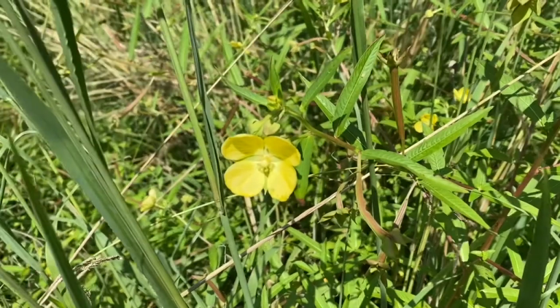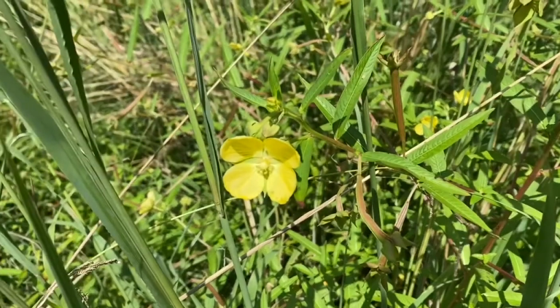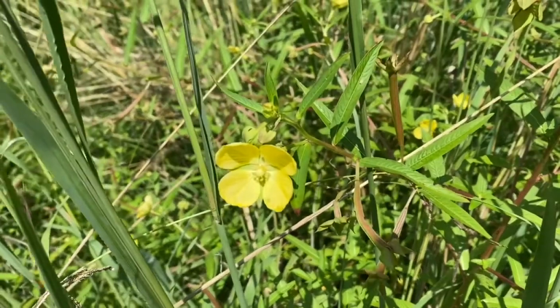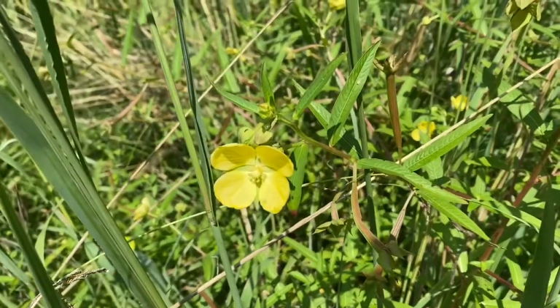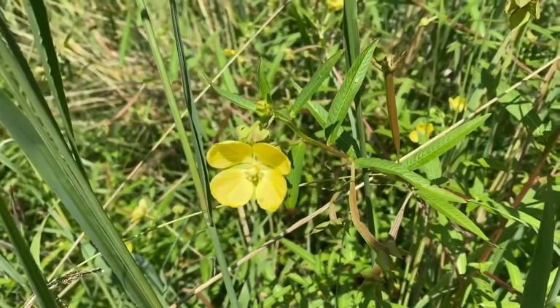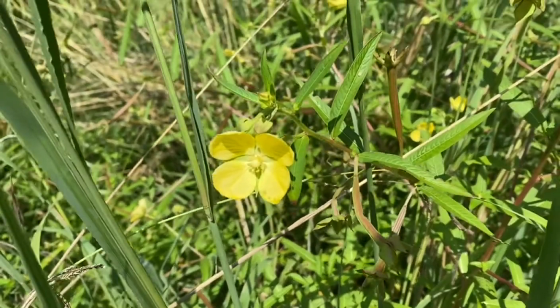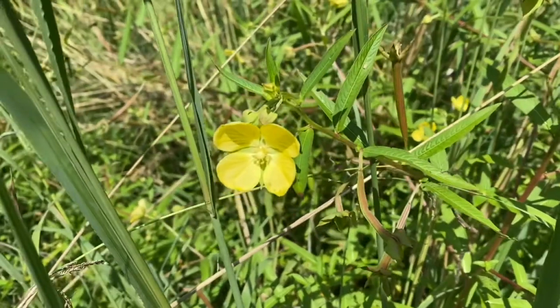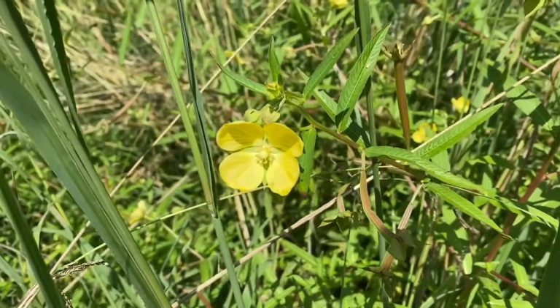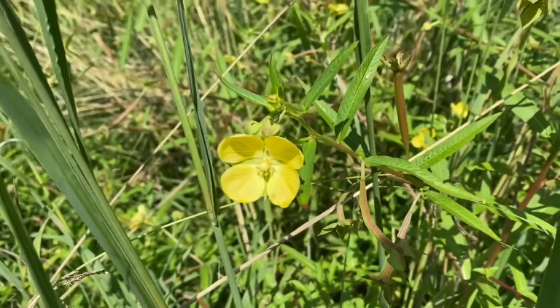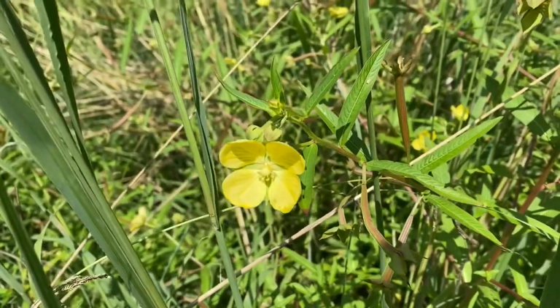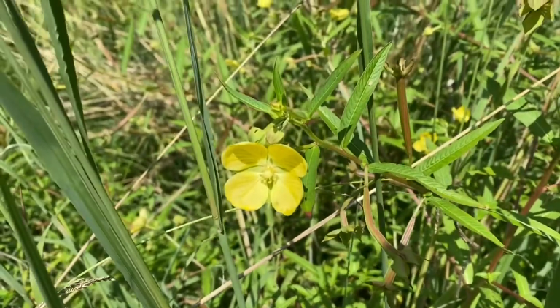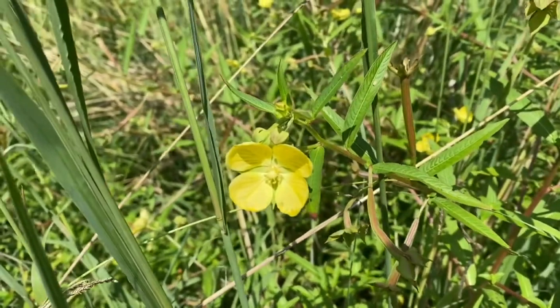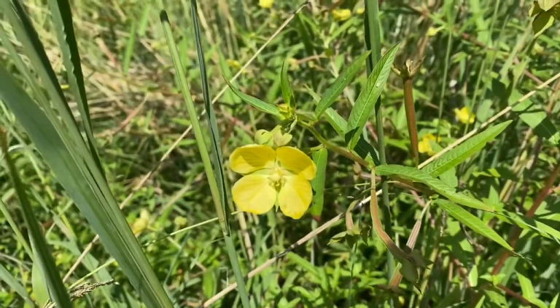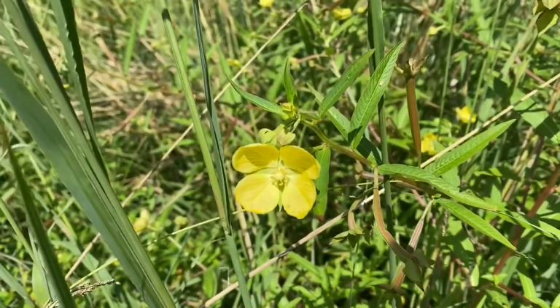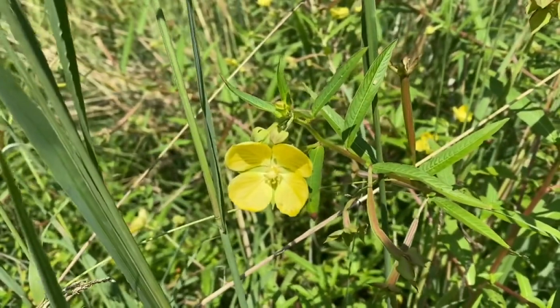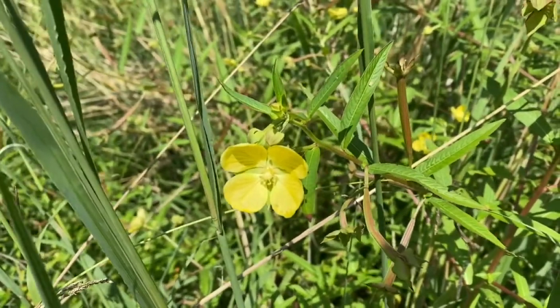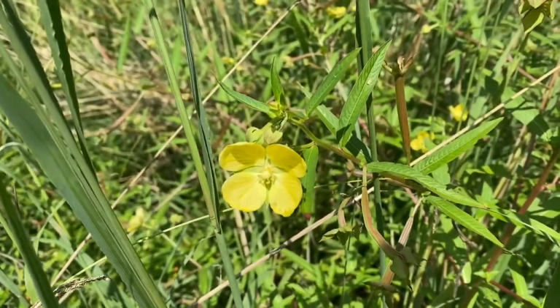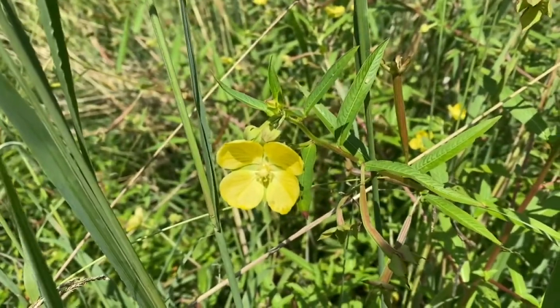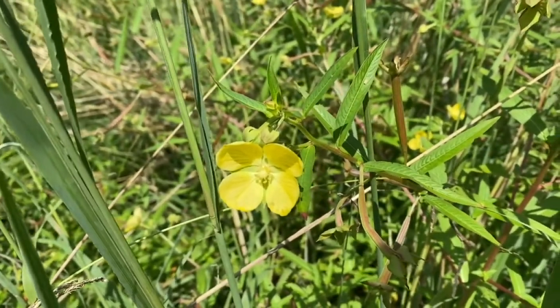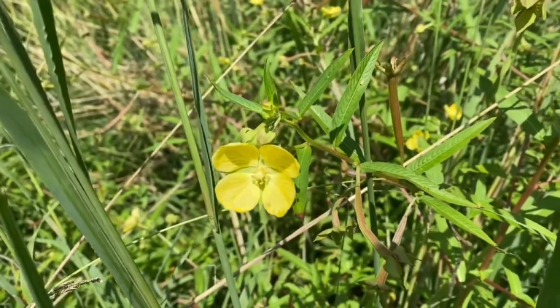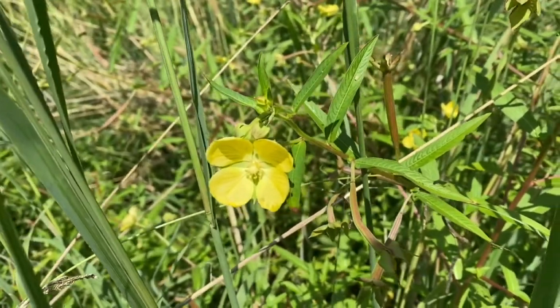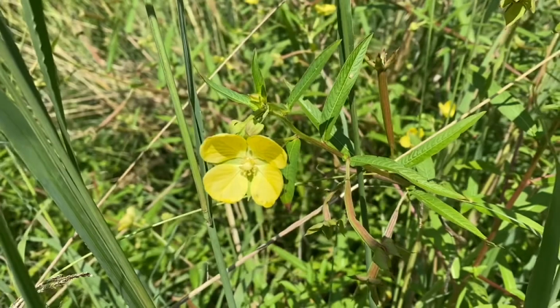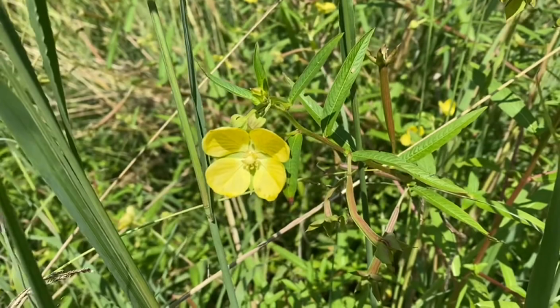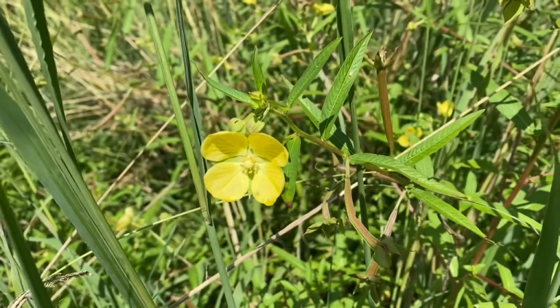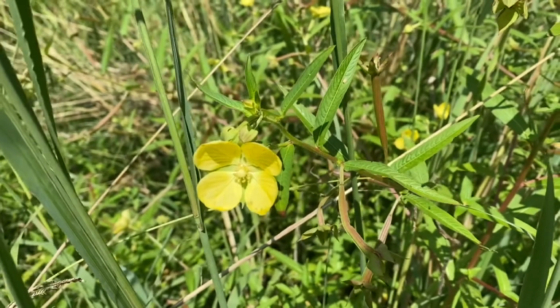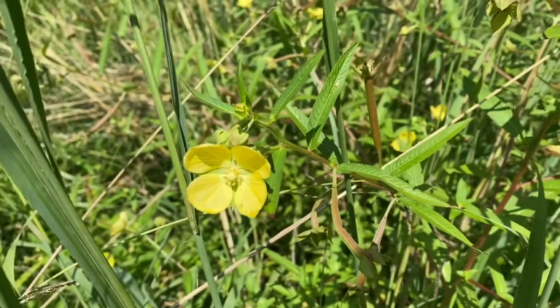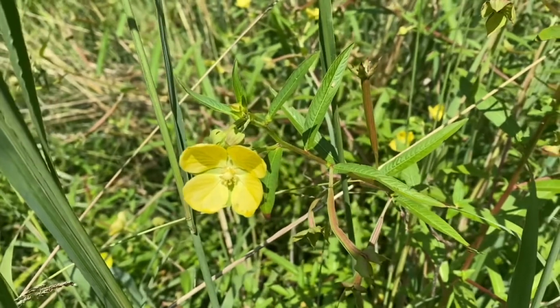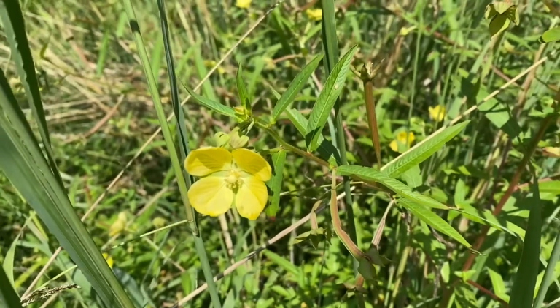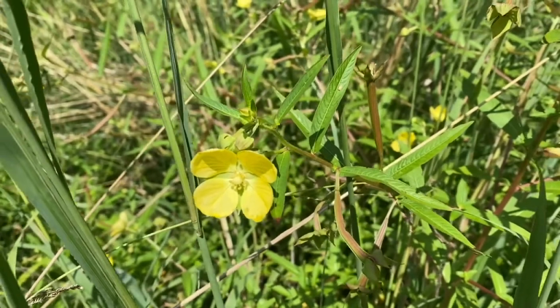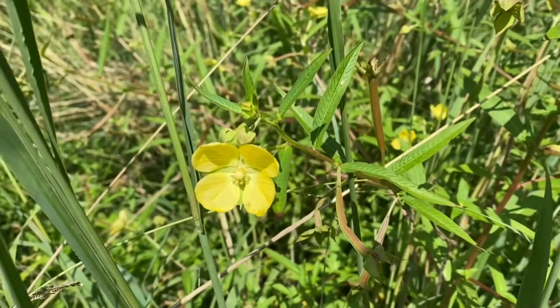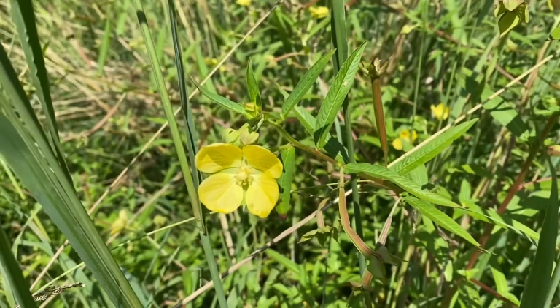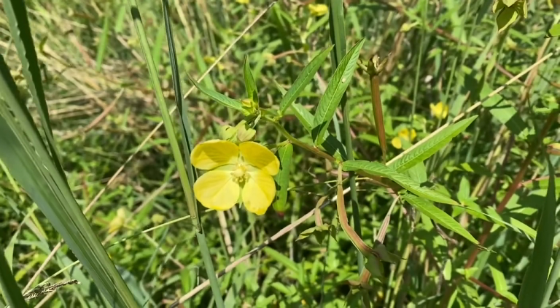Hey, it's Faye. In this video, I'll show you how to make watercolor paint from these lovely yellow flowers that I found on a walk.